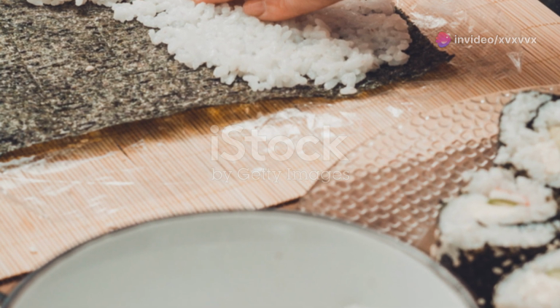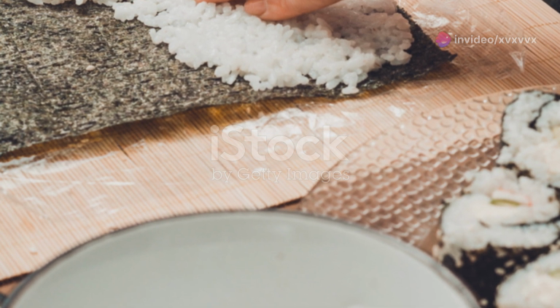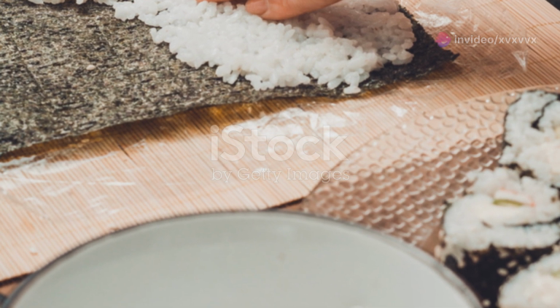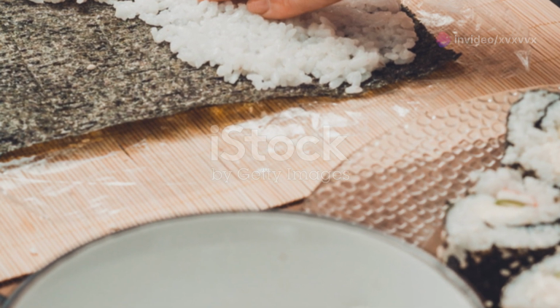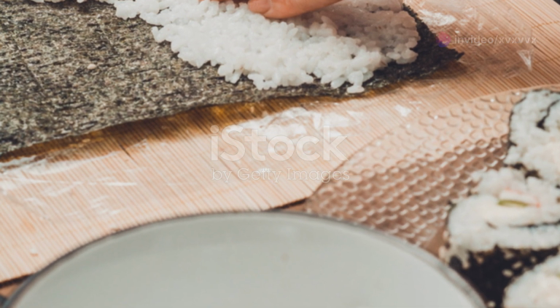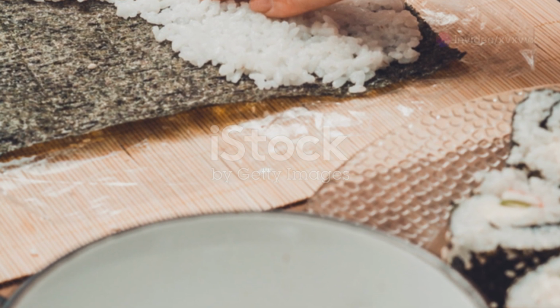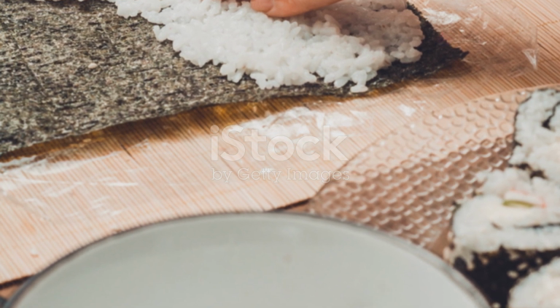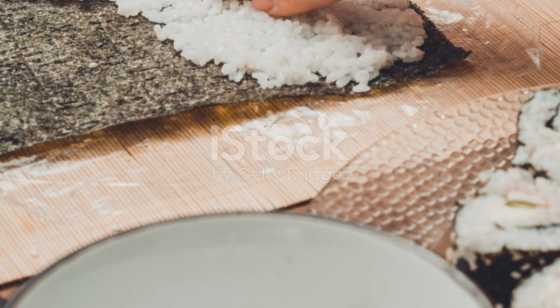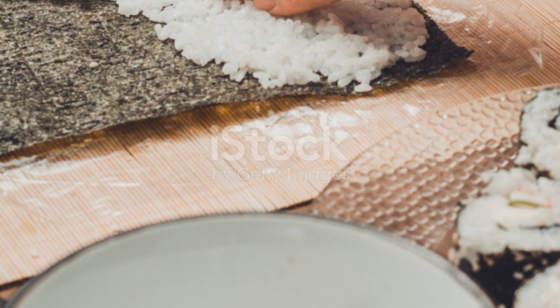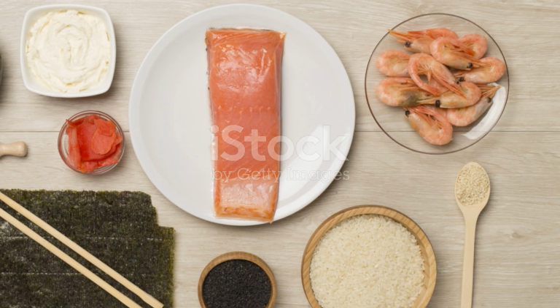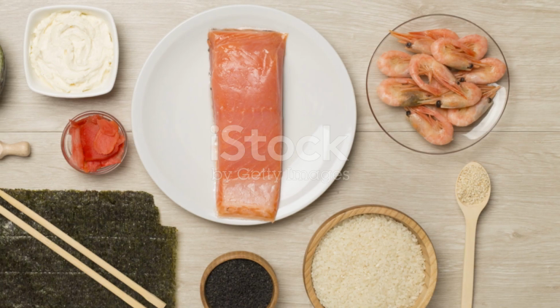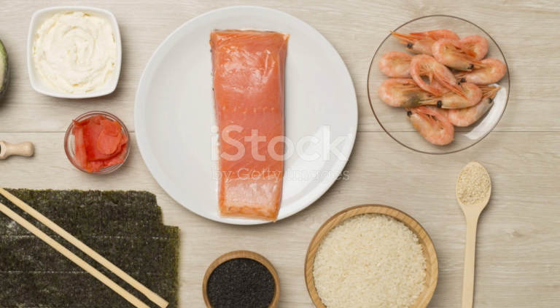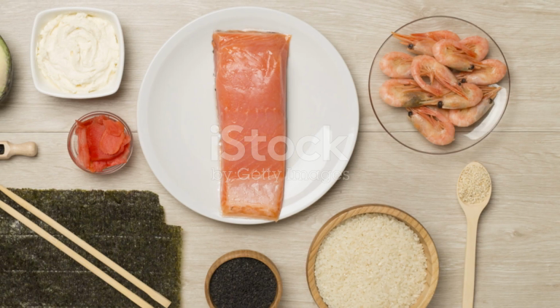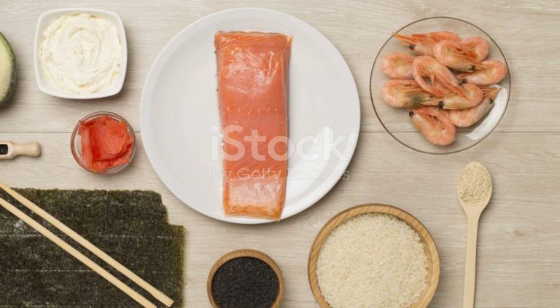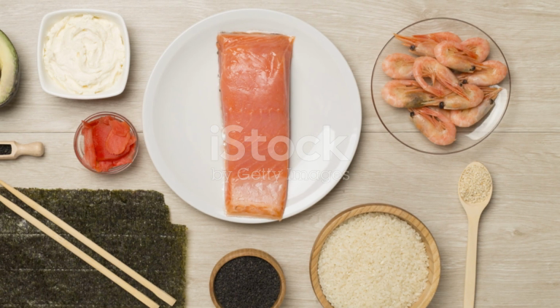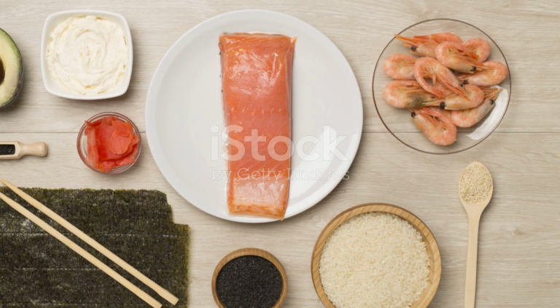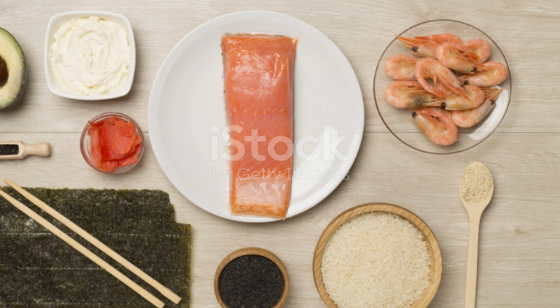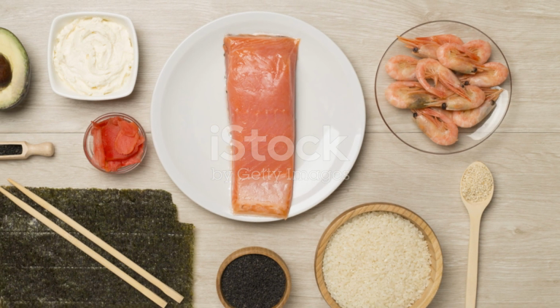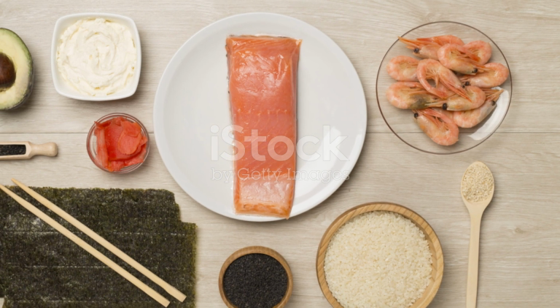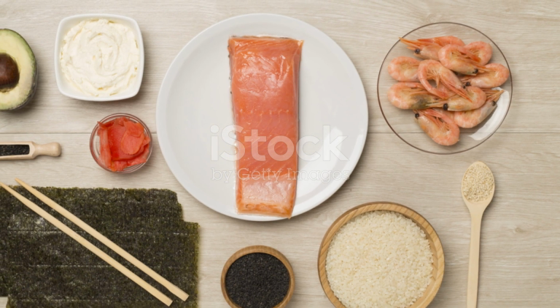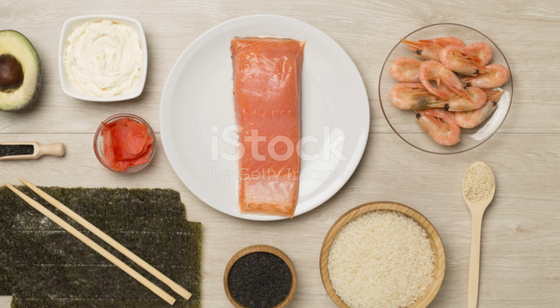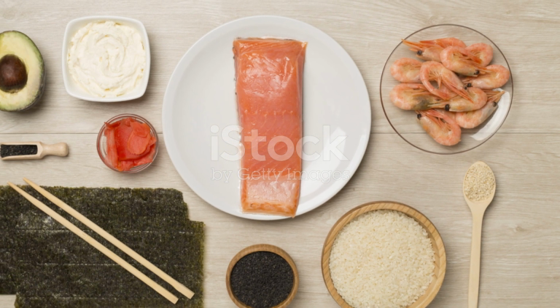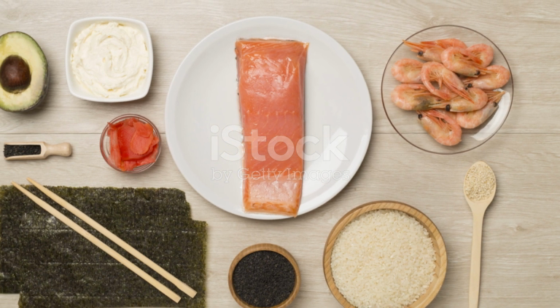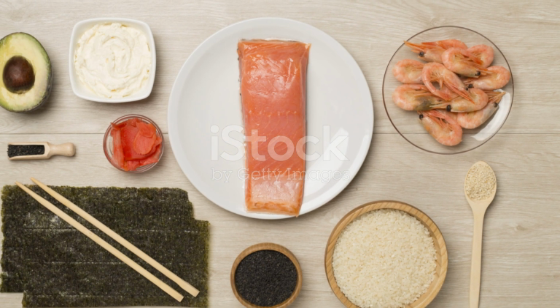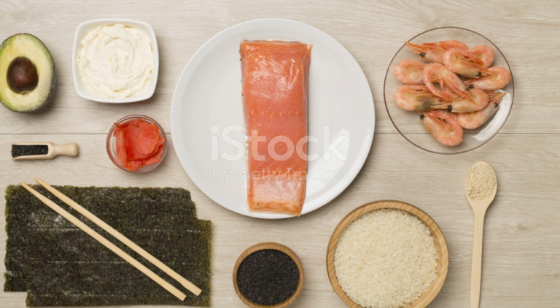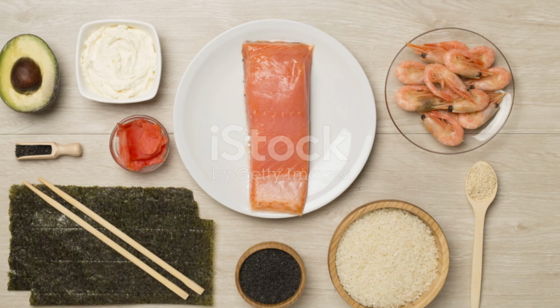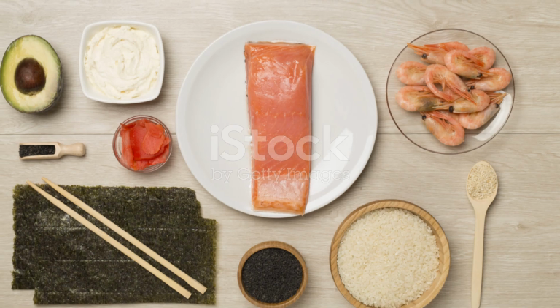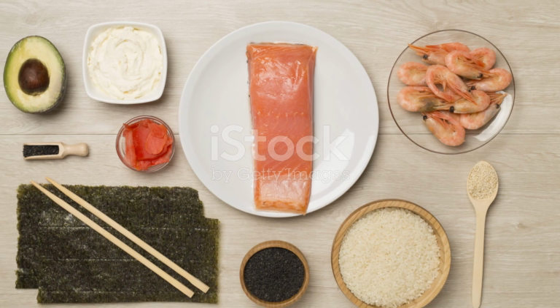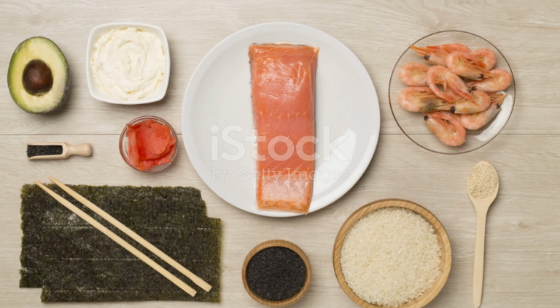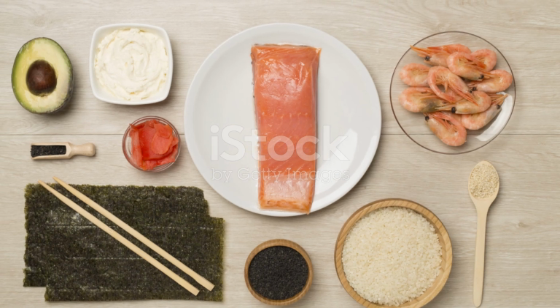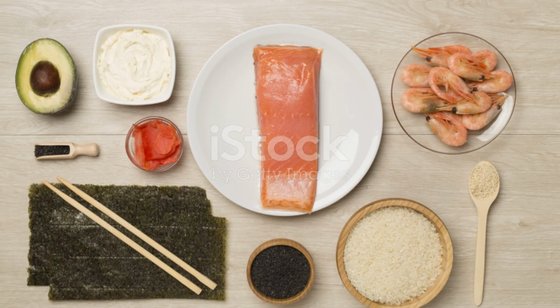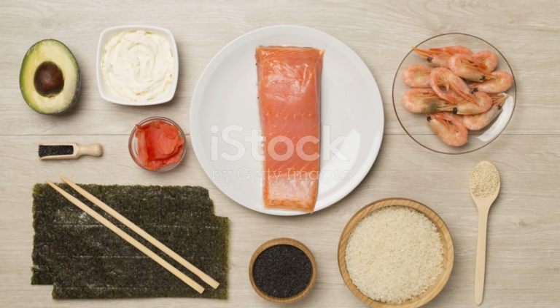You'll need sushi rice, nori sheets, cucumber, avocado, and your favorite veggie.